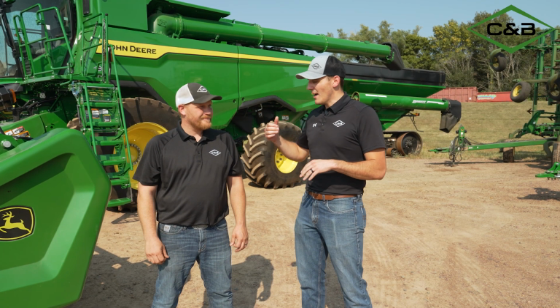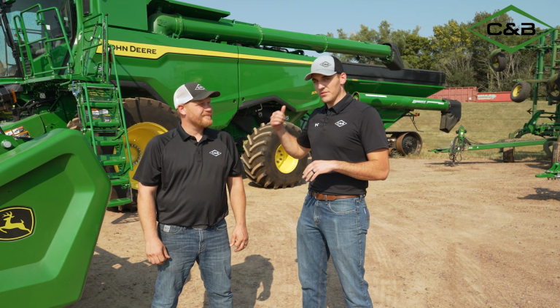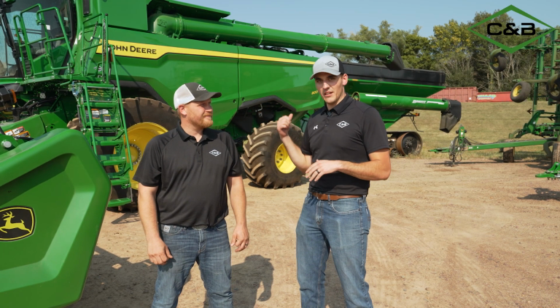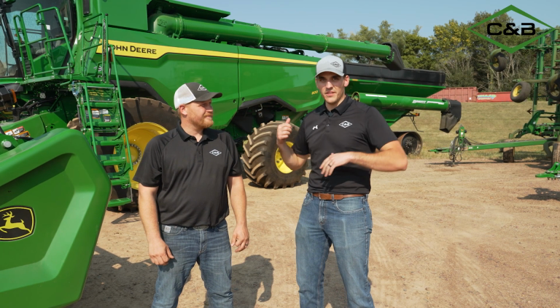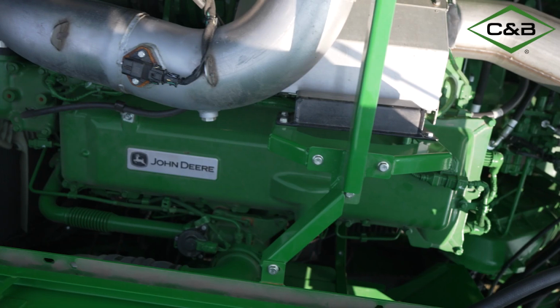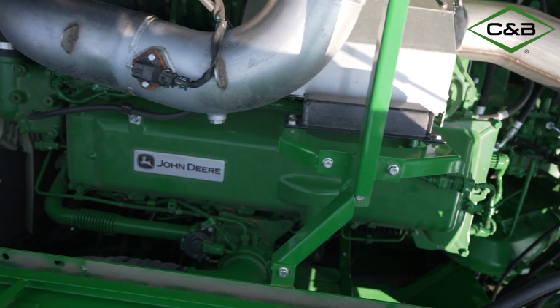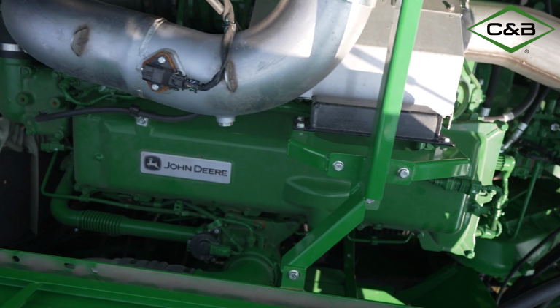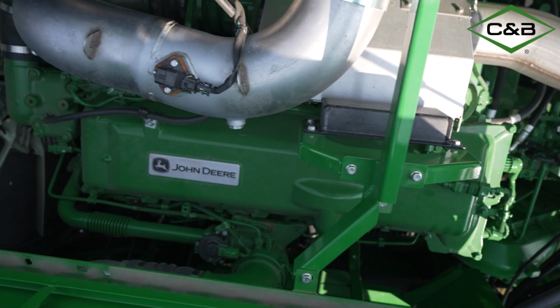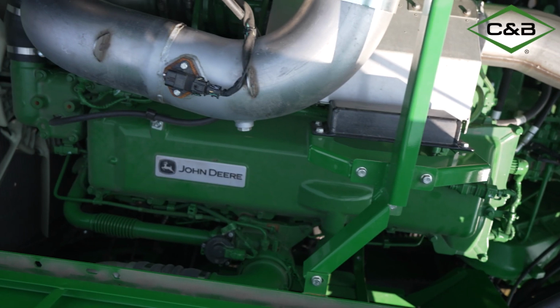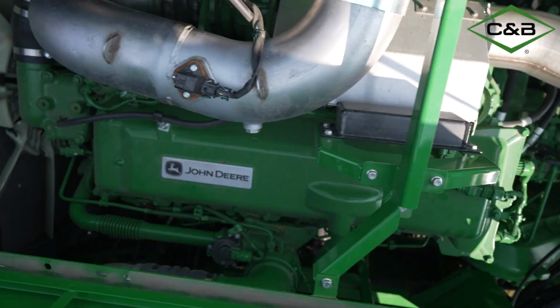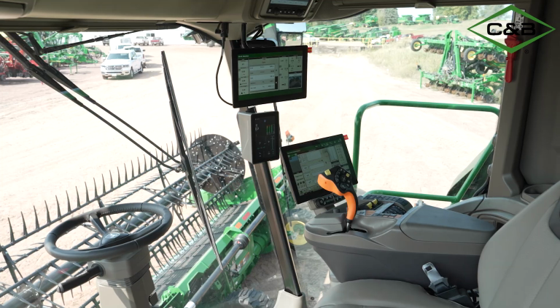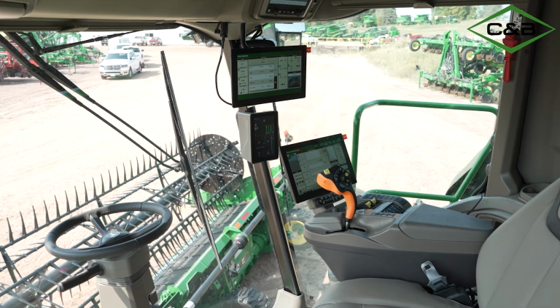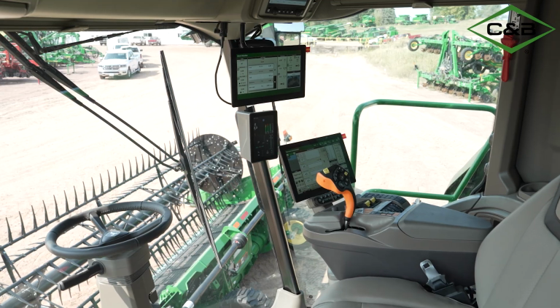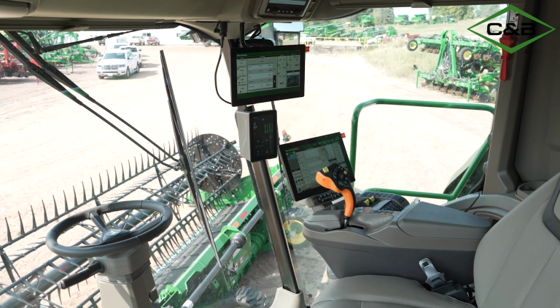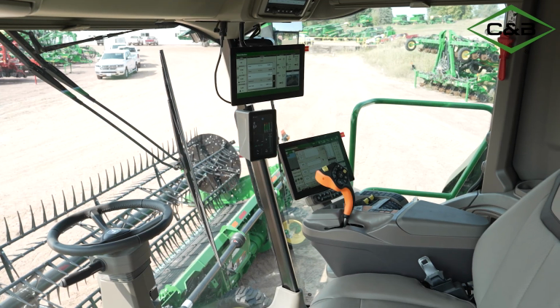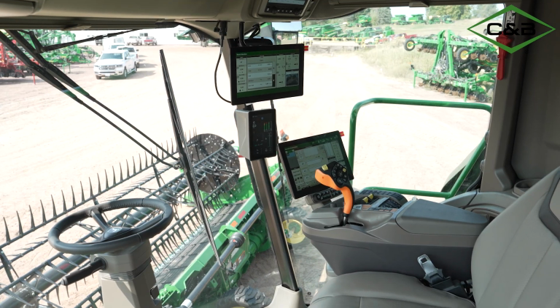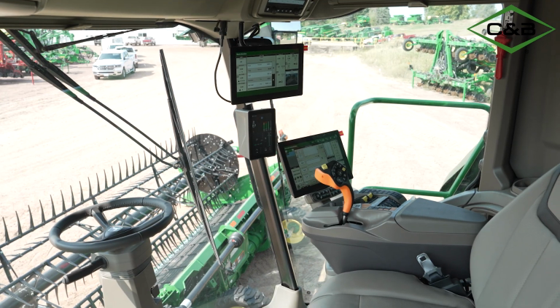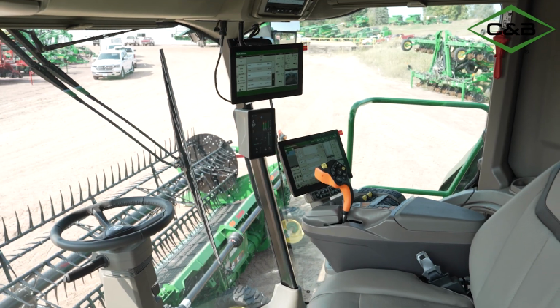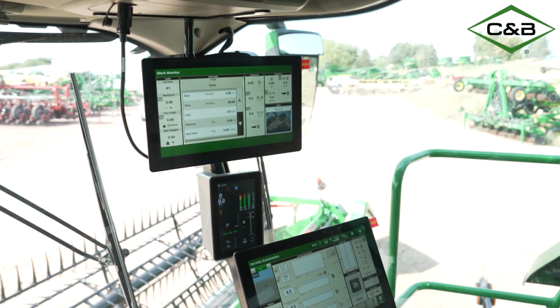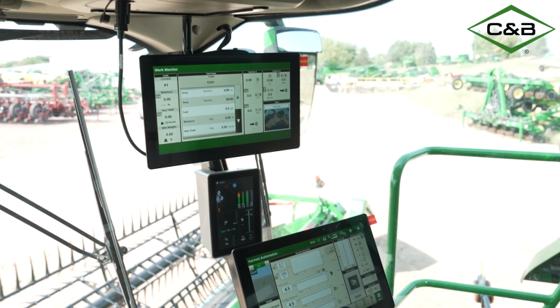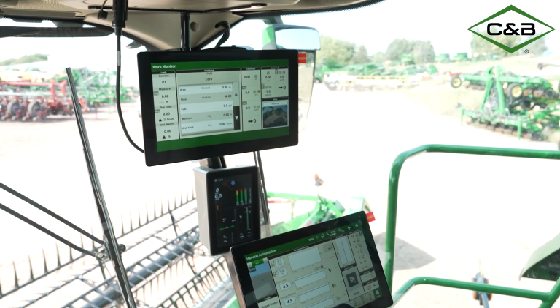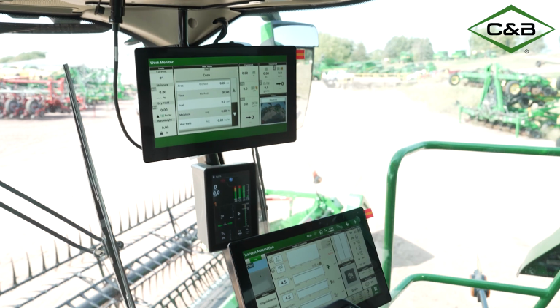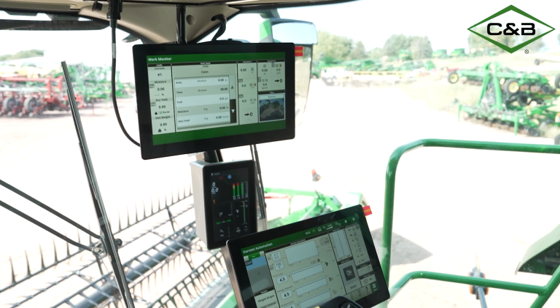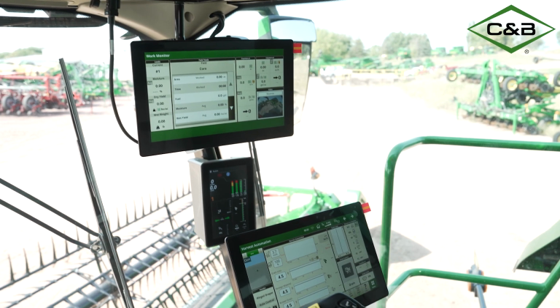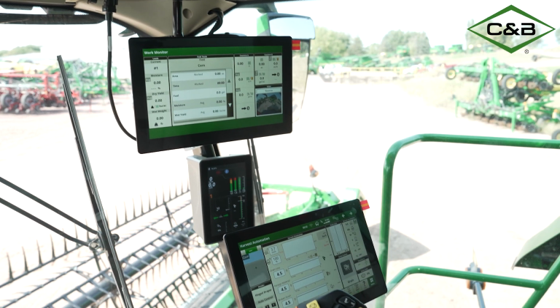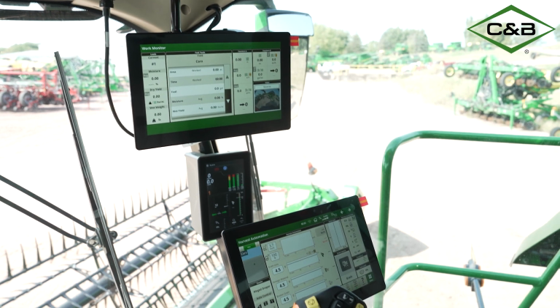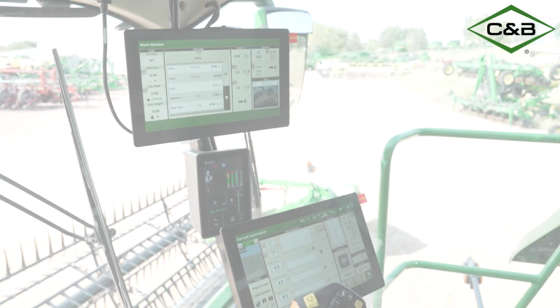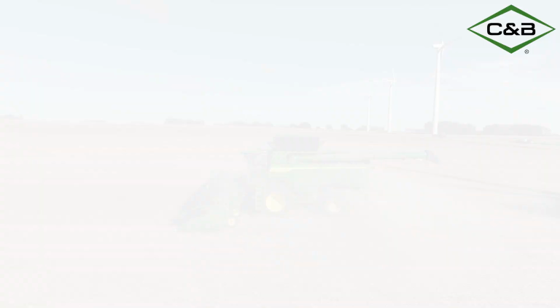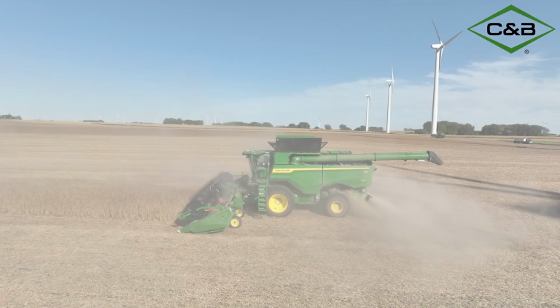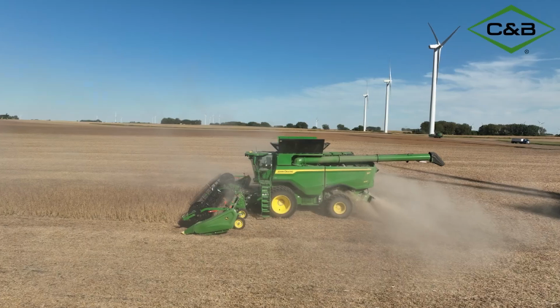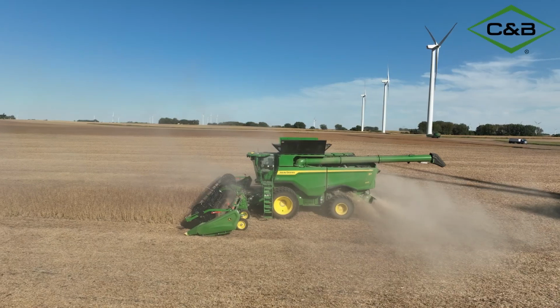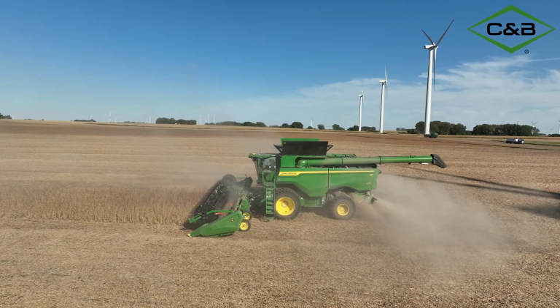We're going to take you through all the different areas in this combine in a quick walk around. We'll talk about the engine, we'll talk about the cab, we'll talk about the fancy new gadgets that we get with this machine. Let's take off.